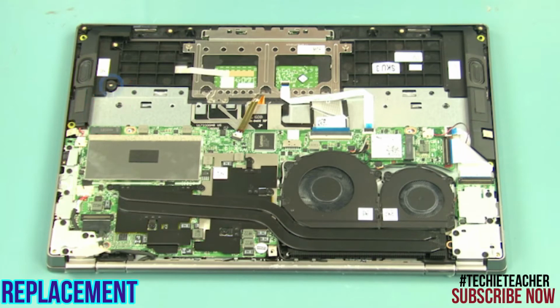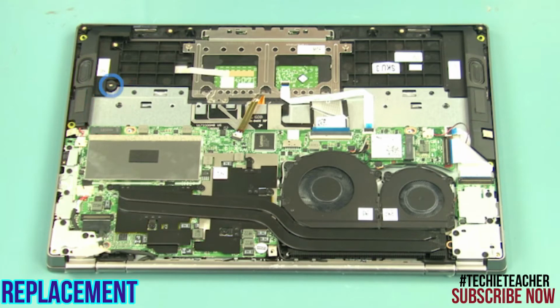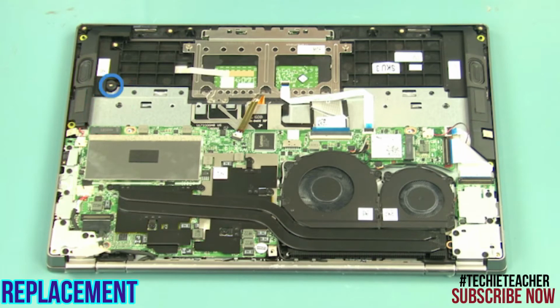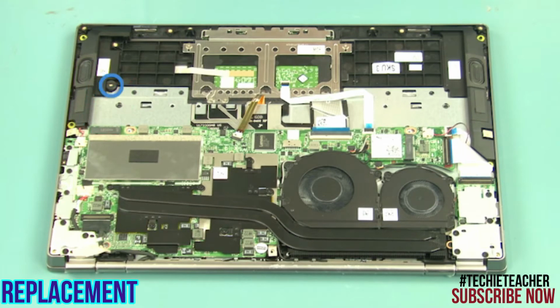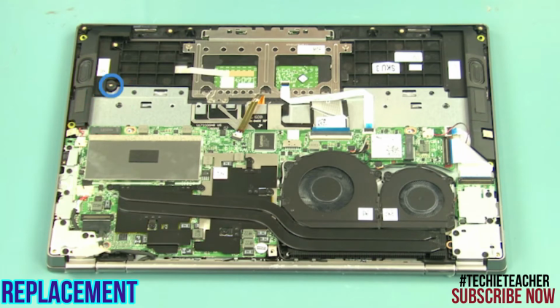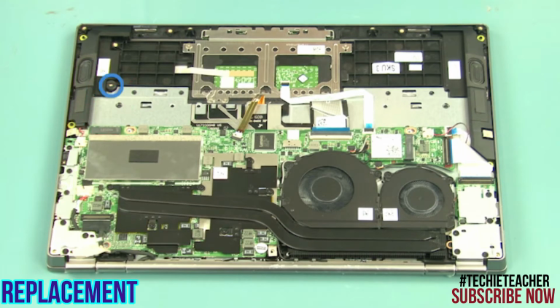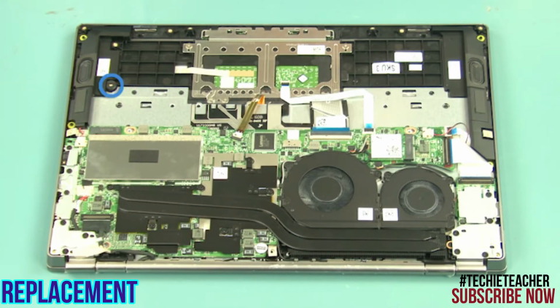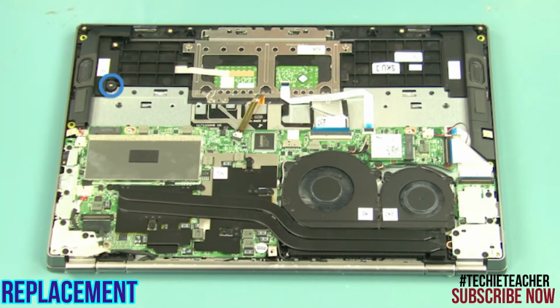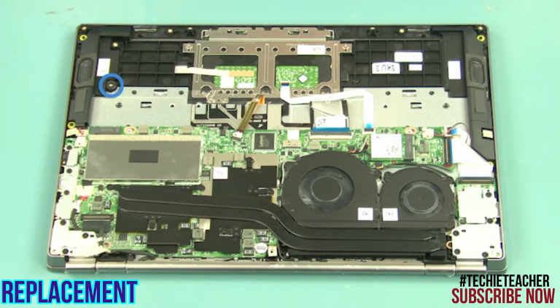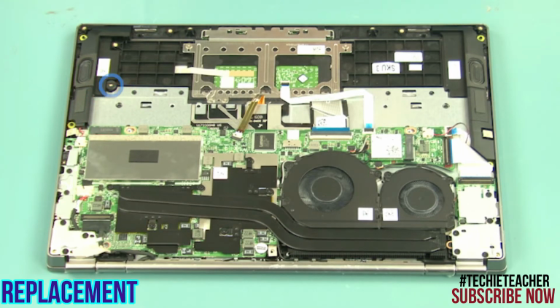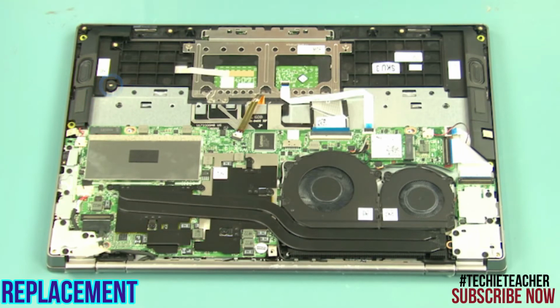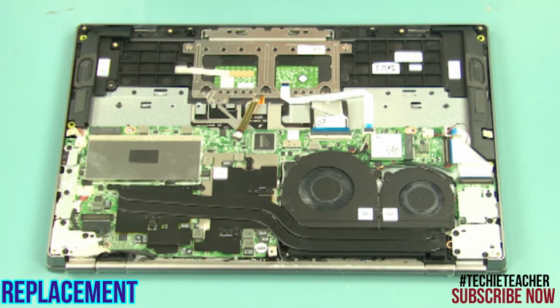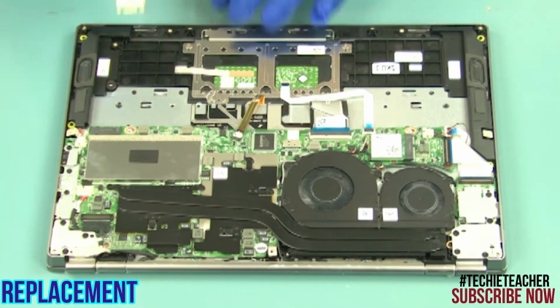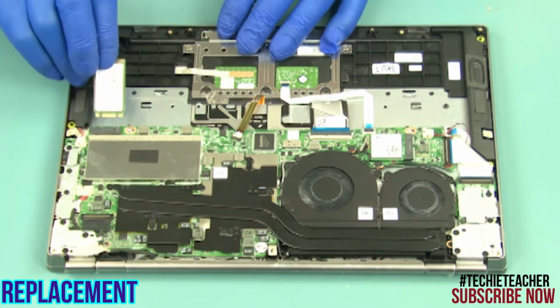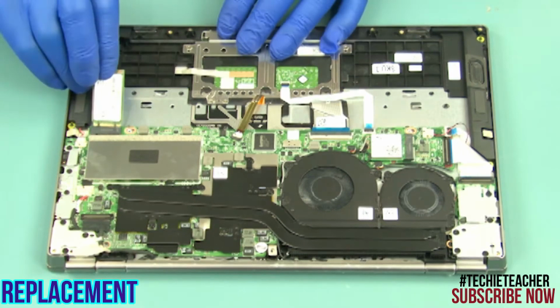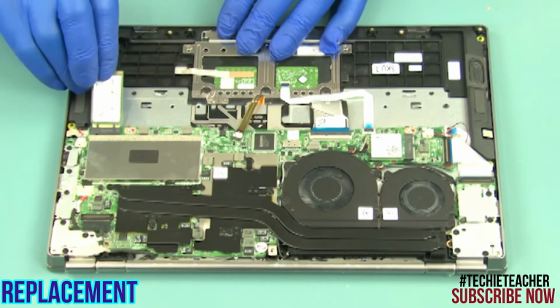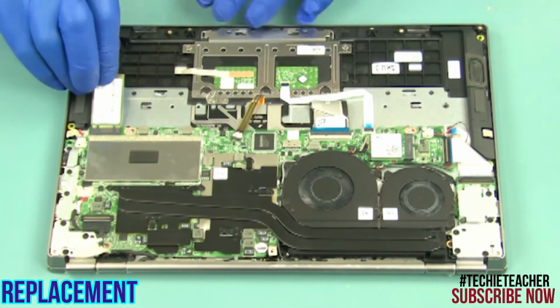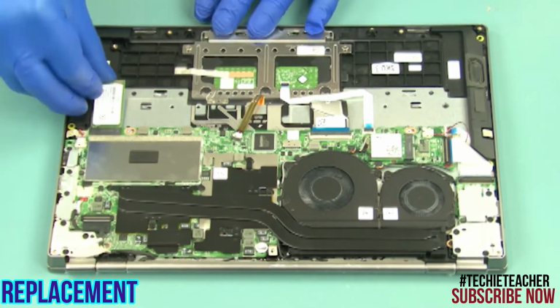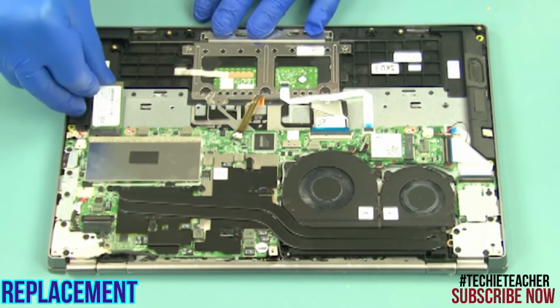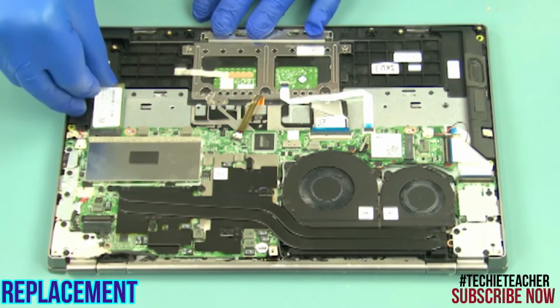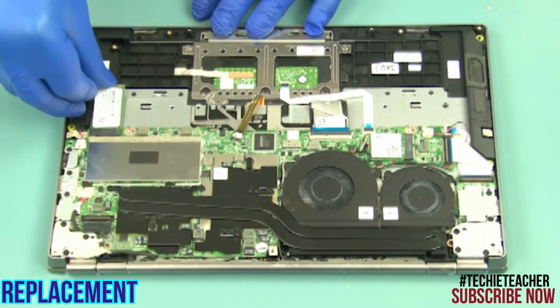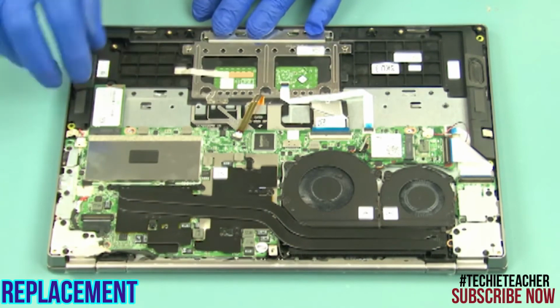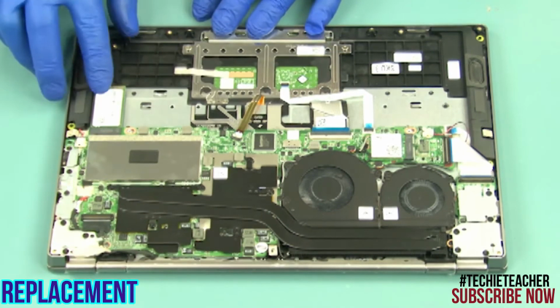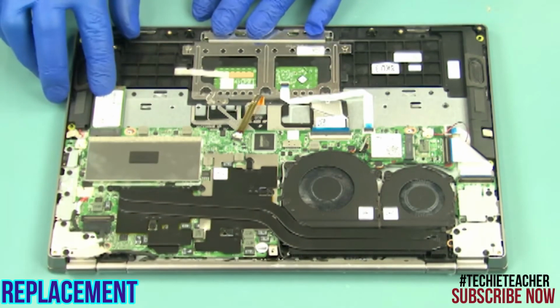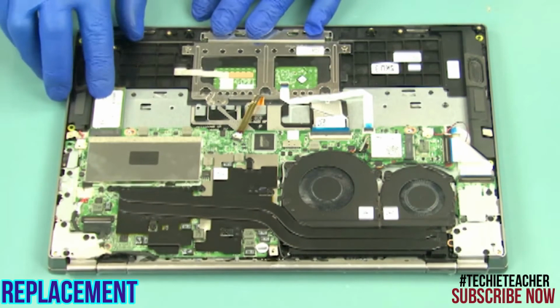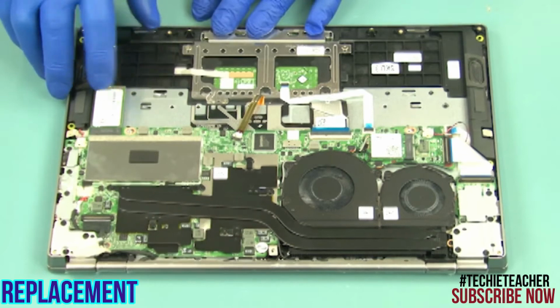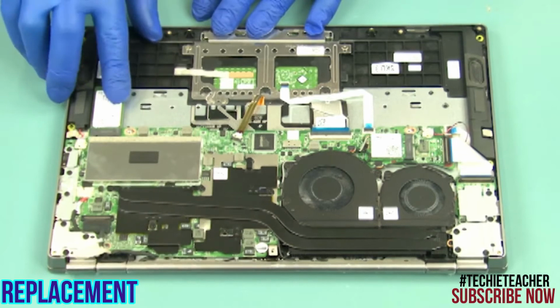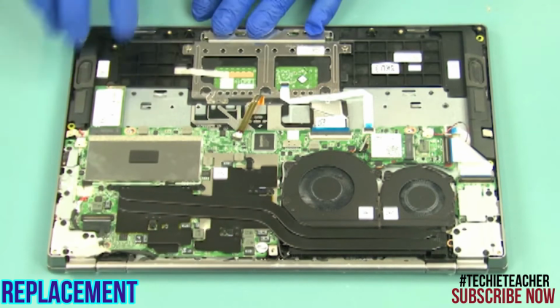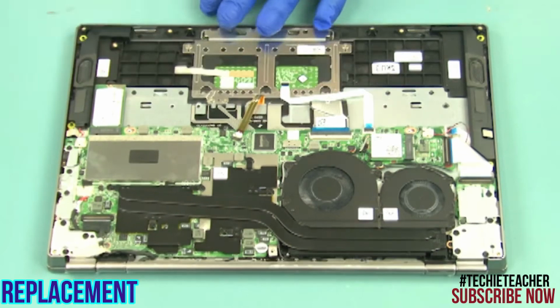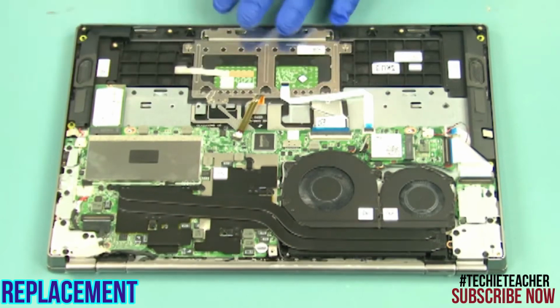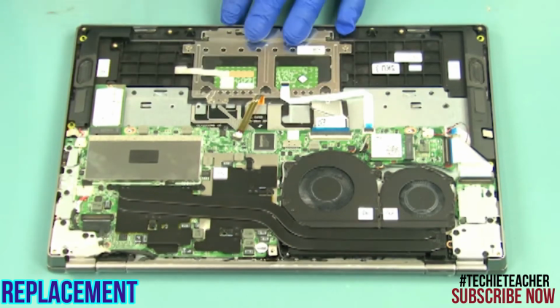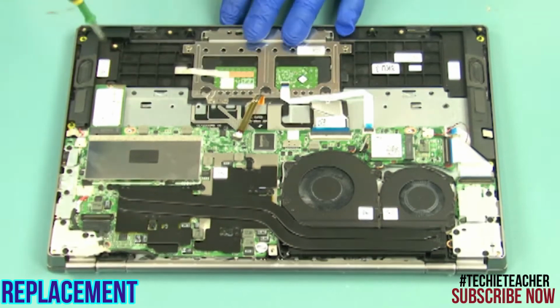Install the screw rubber. Insert the SSD in the connector. Install 1 screw.